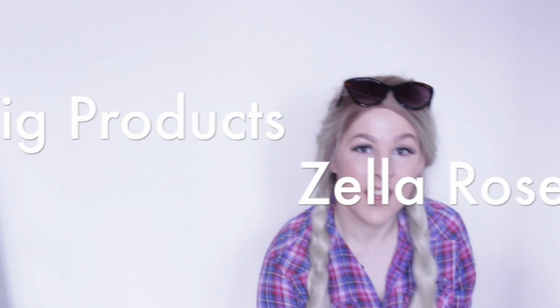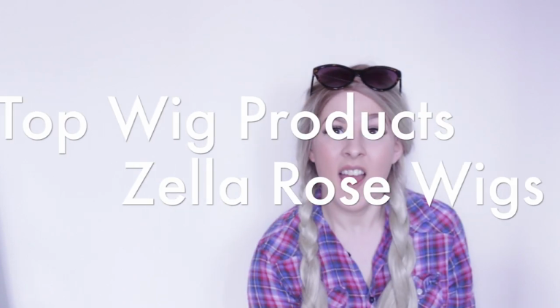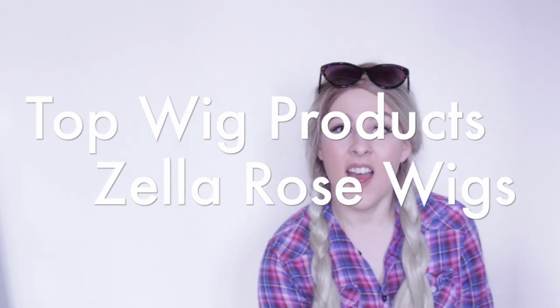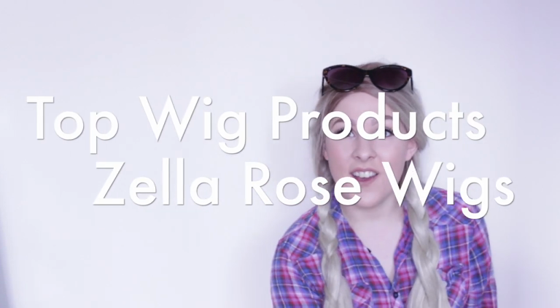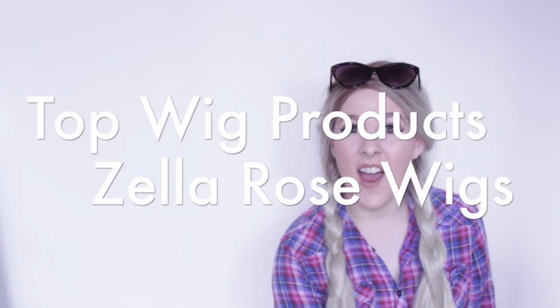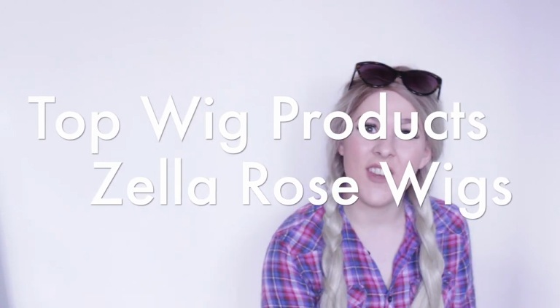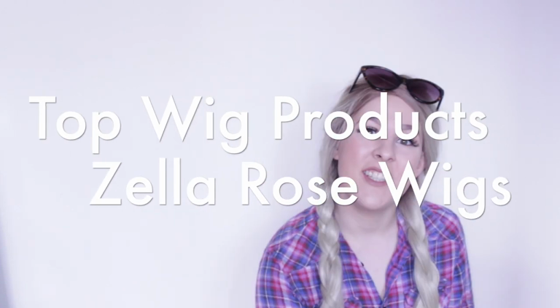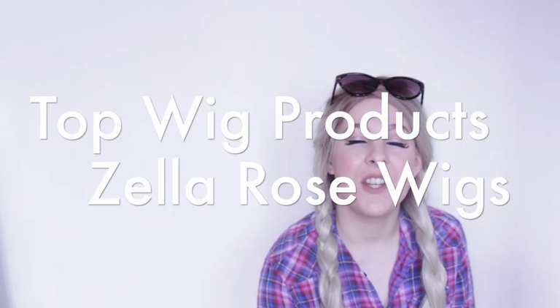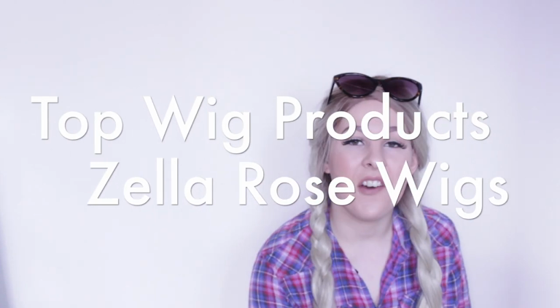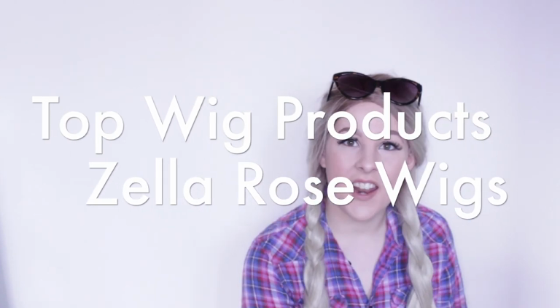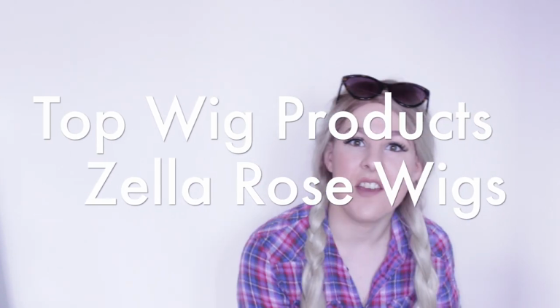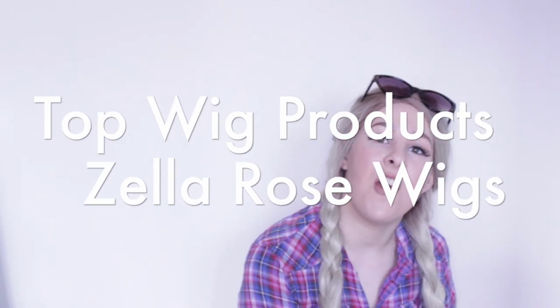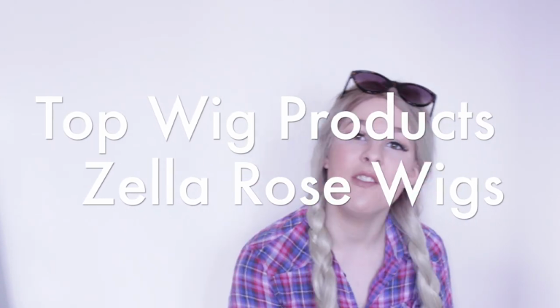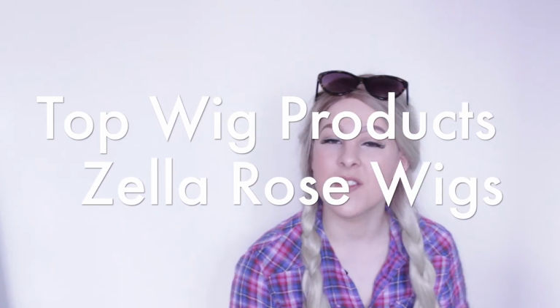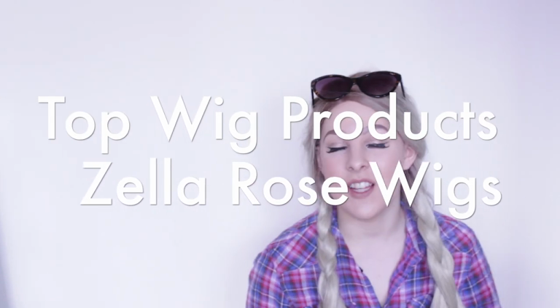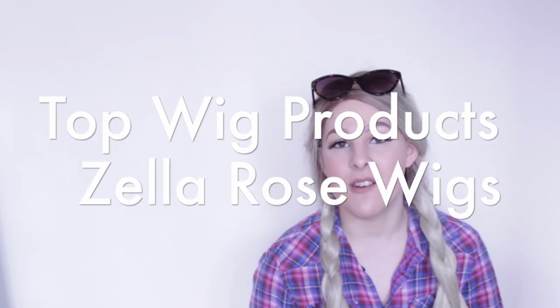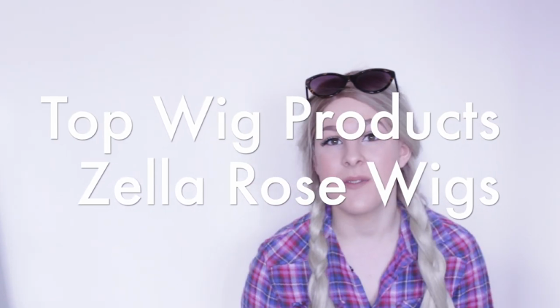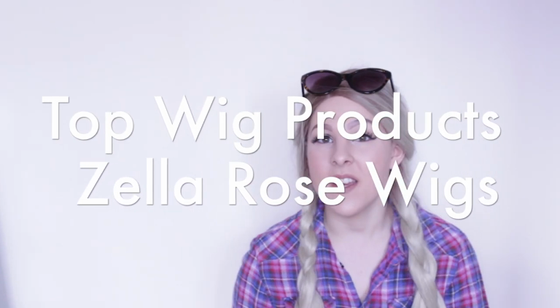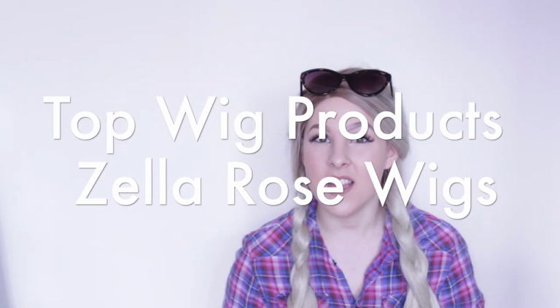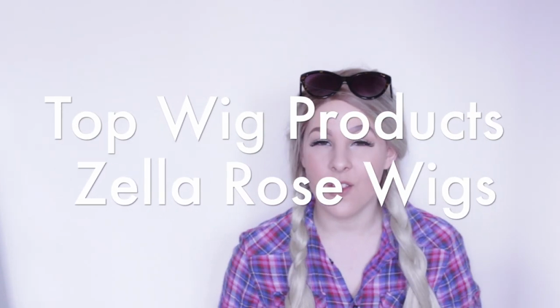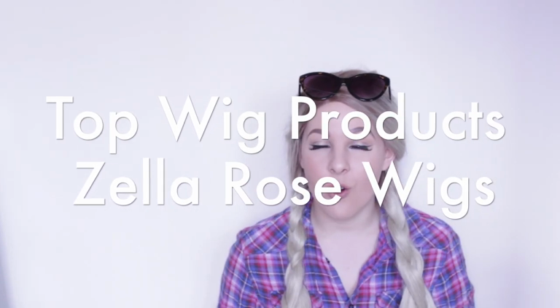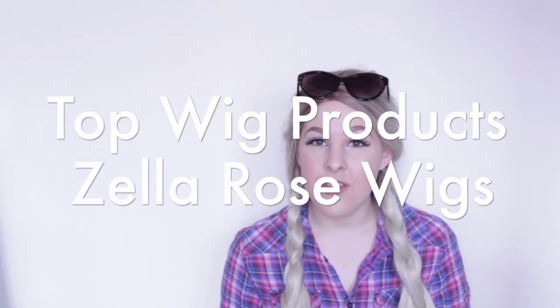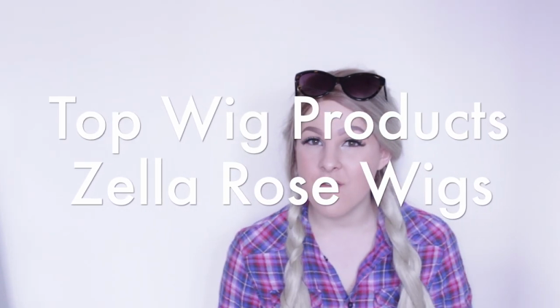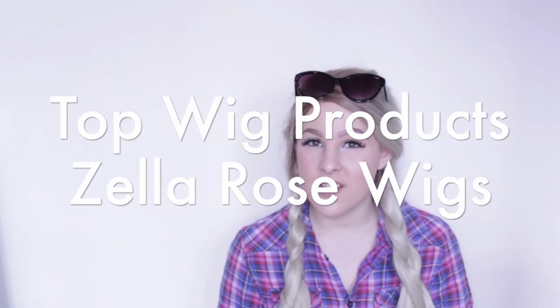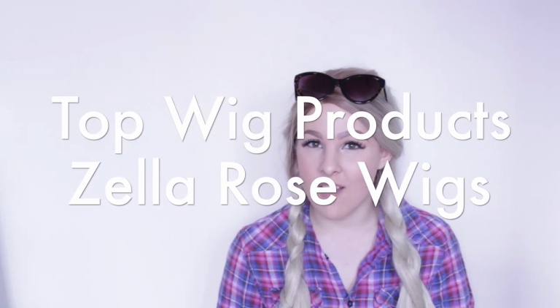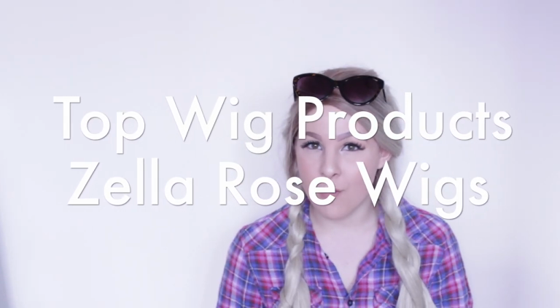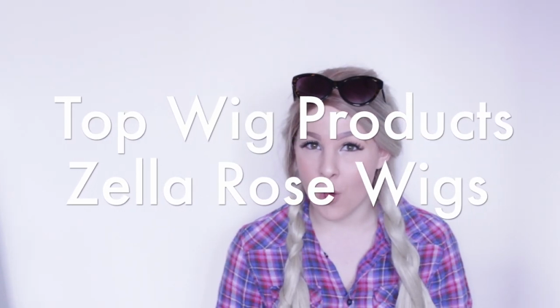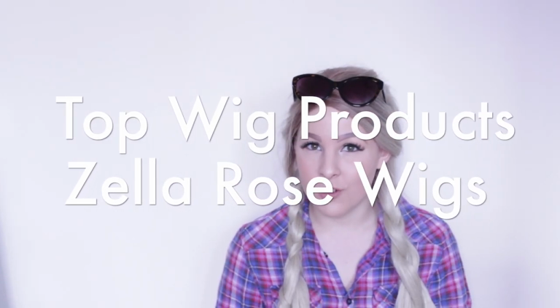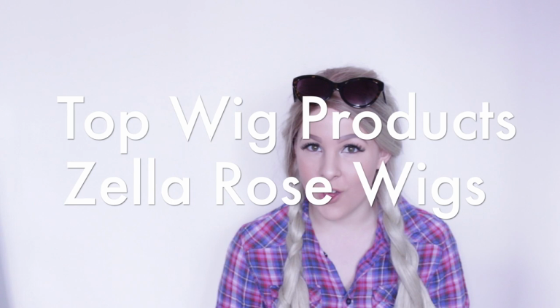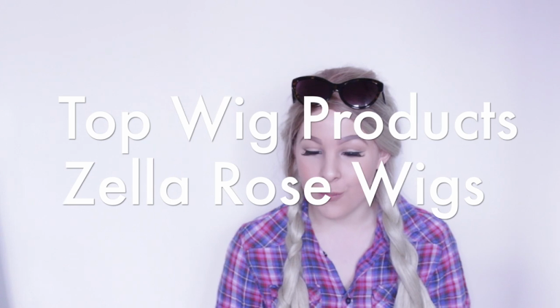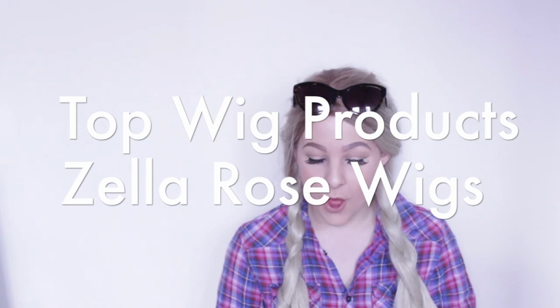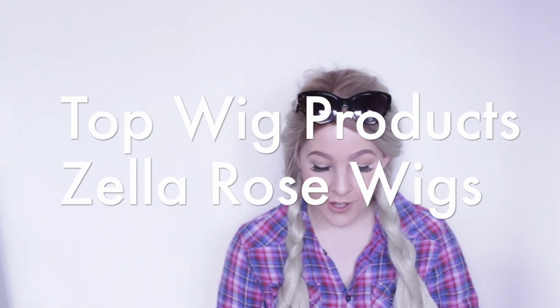Hello, I'm Katie Jo and I am the owner of Zelleros Wigs and the author of the Diary of a Bold Girl blog.